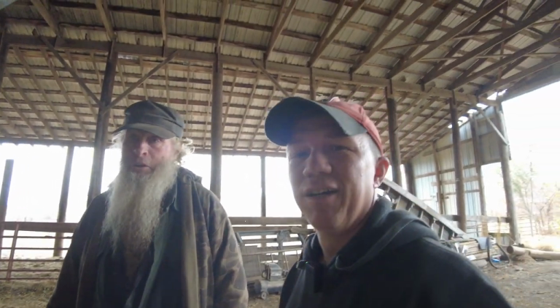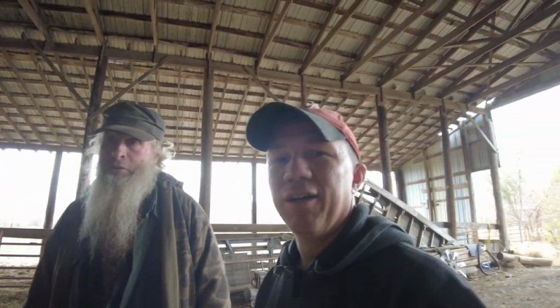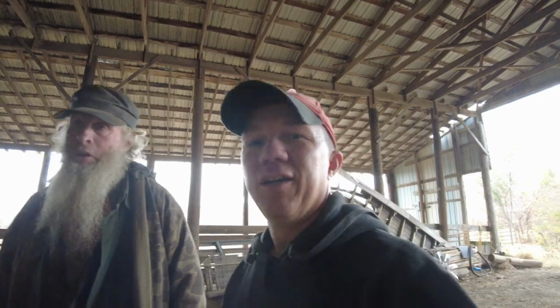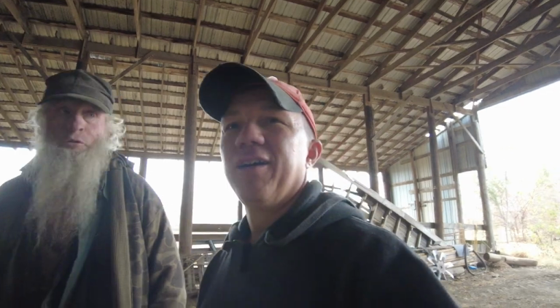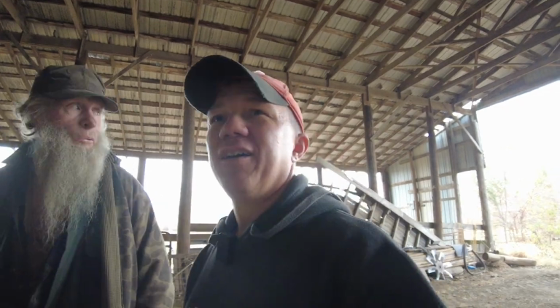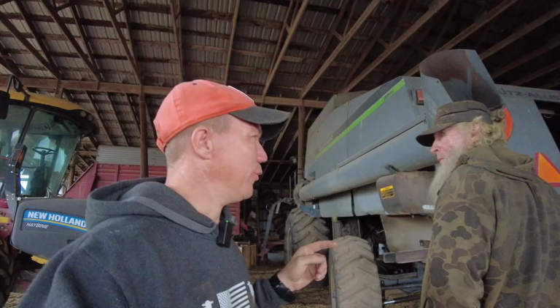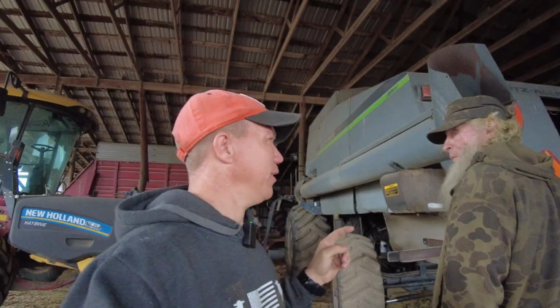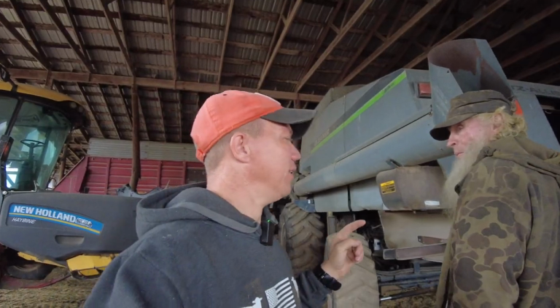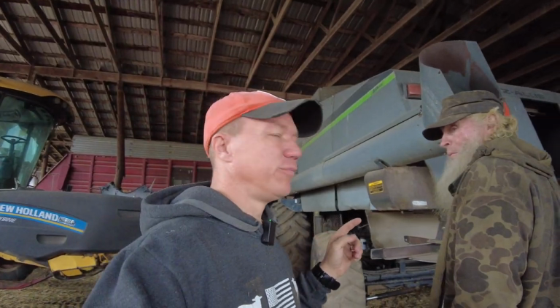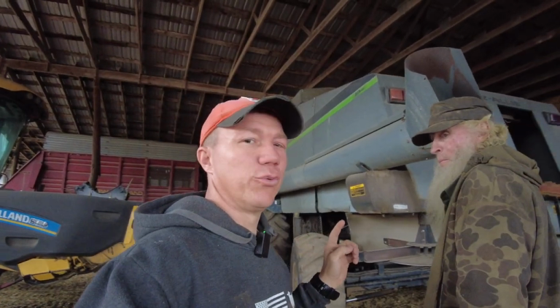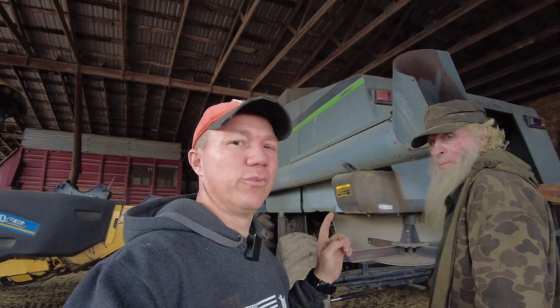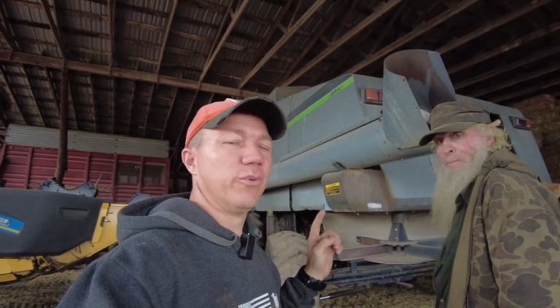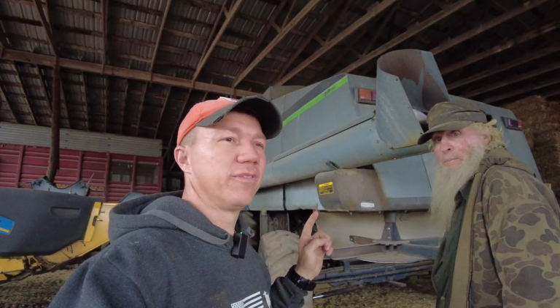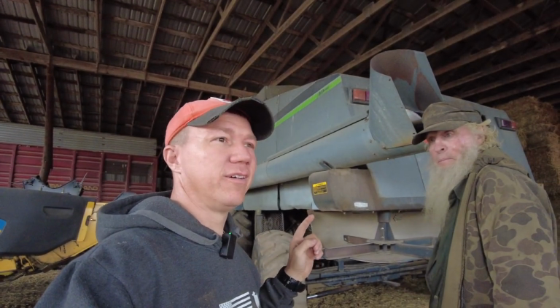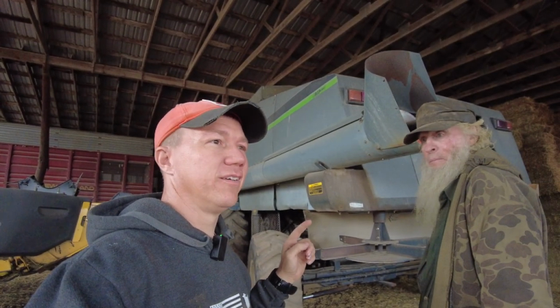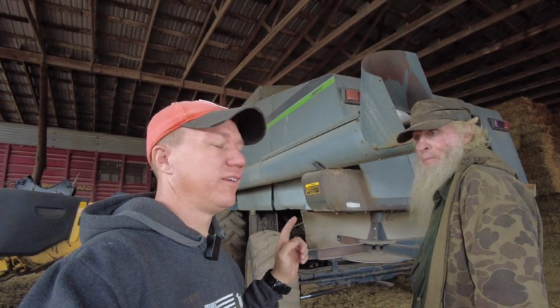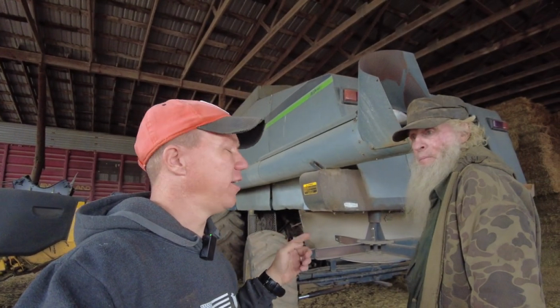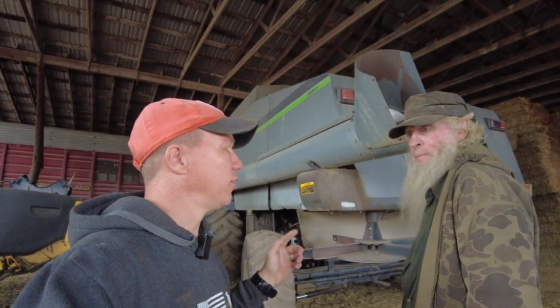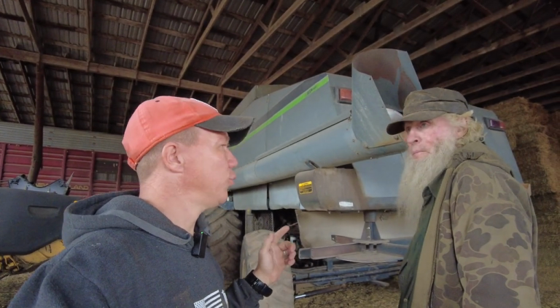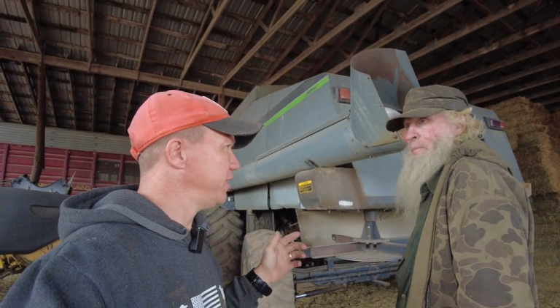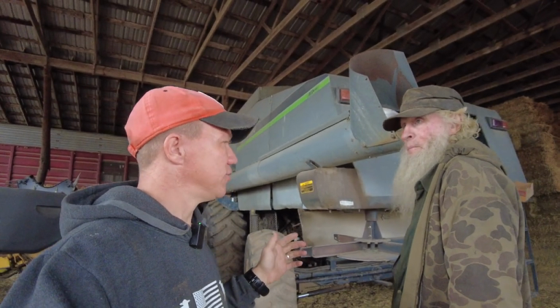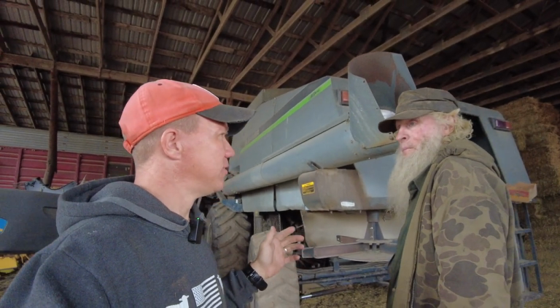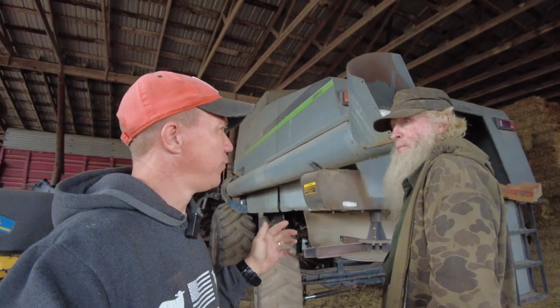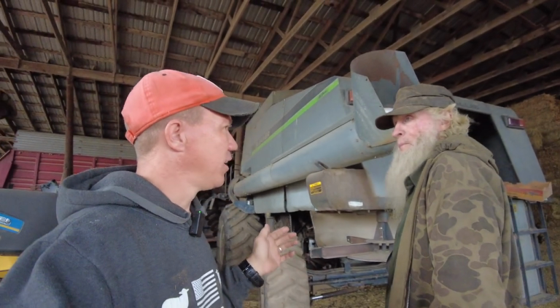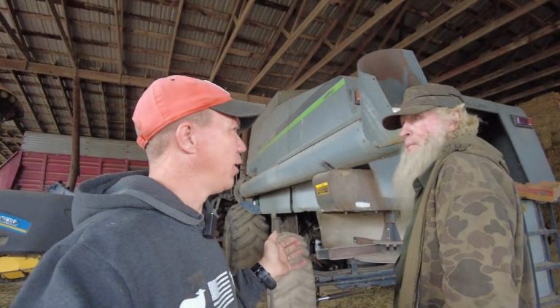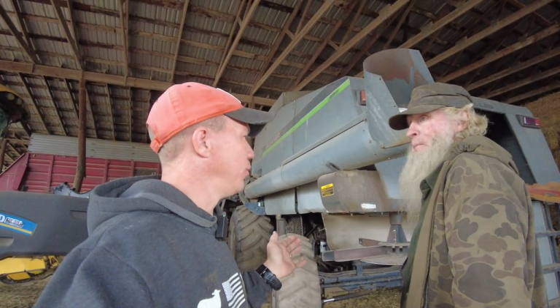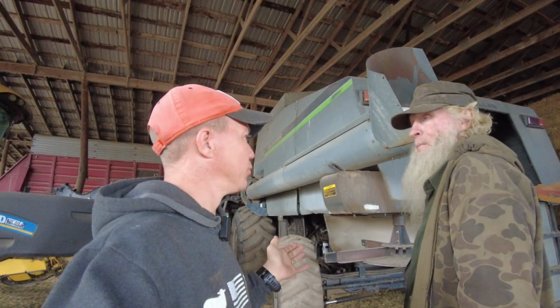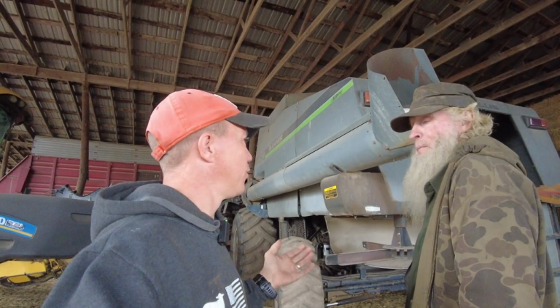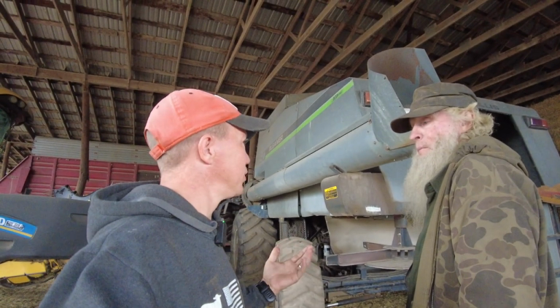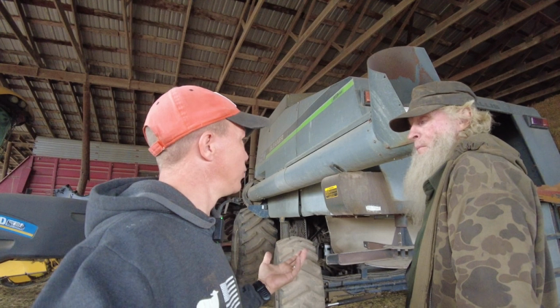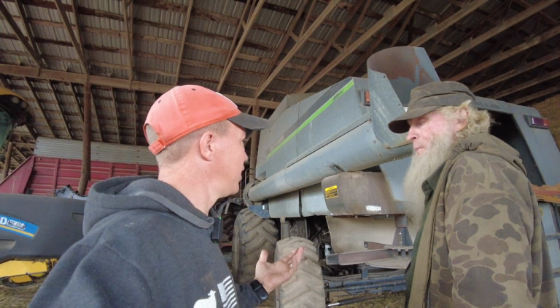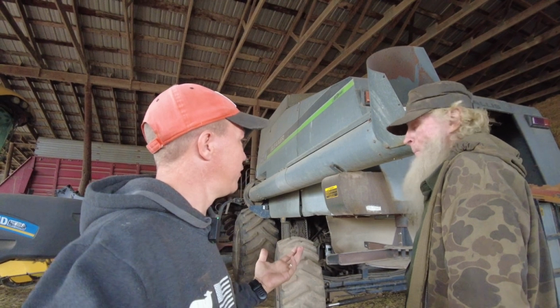My corn head never gave me any trouble, but one of the guys in Illinois had his corn head break the auger across the shaft, across the feeding house. It's part of research and development, I guess. So with the air-cooled diesel, how many horsepower was it supposed to have?